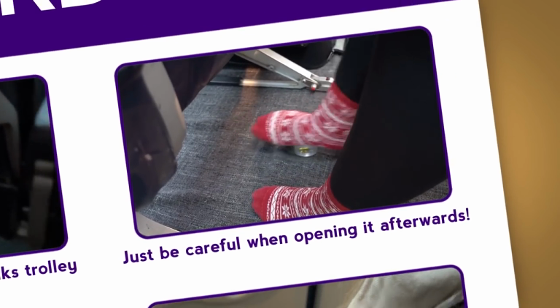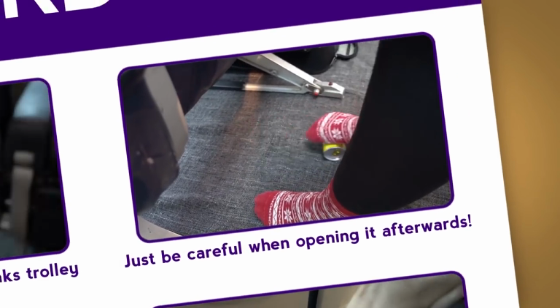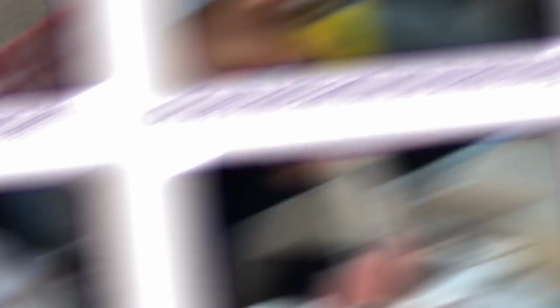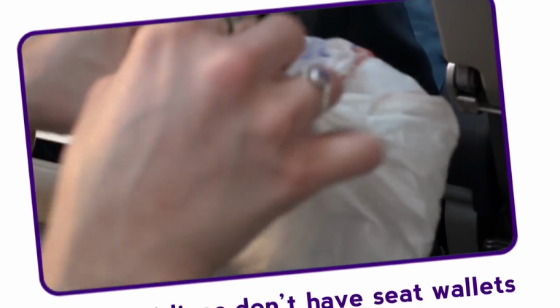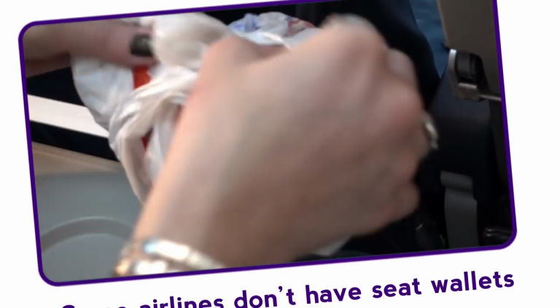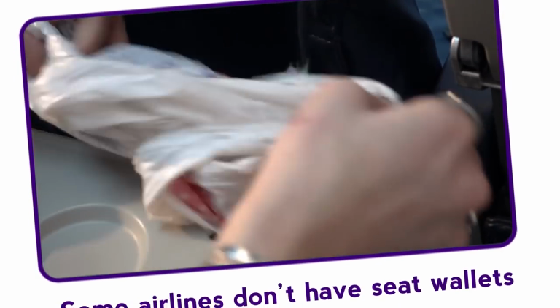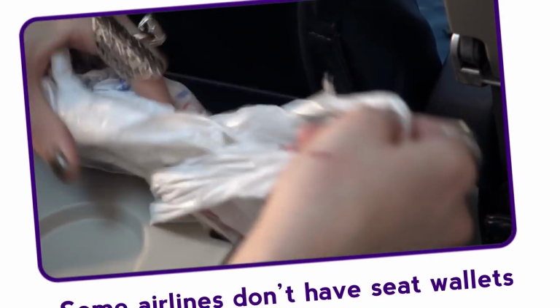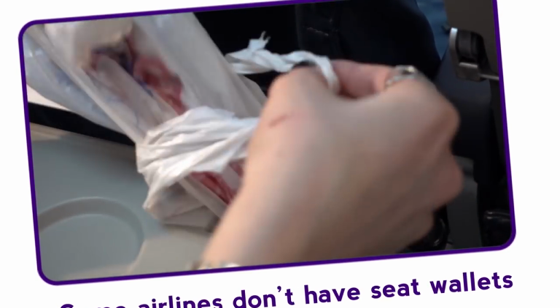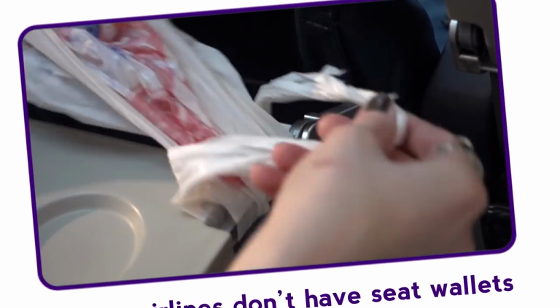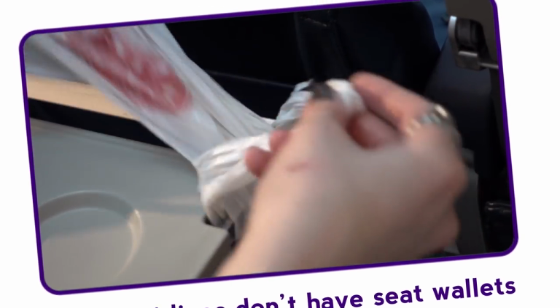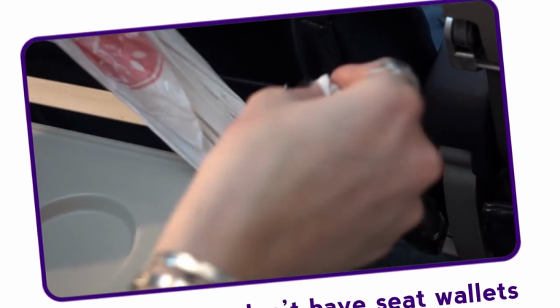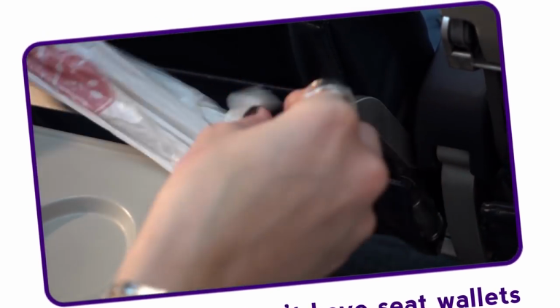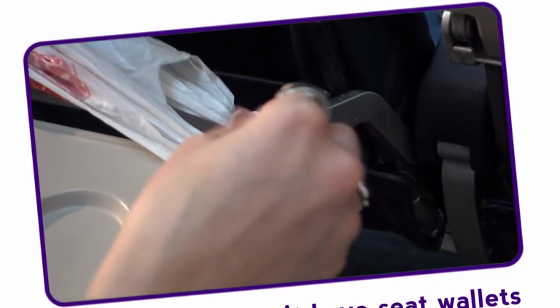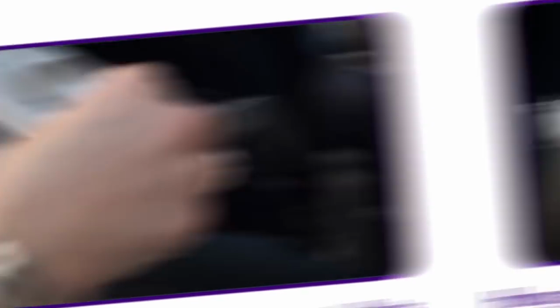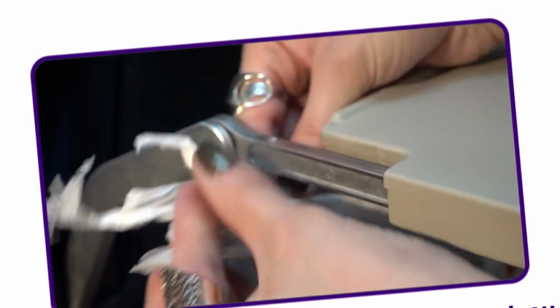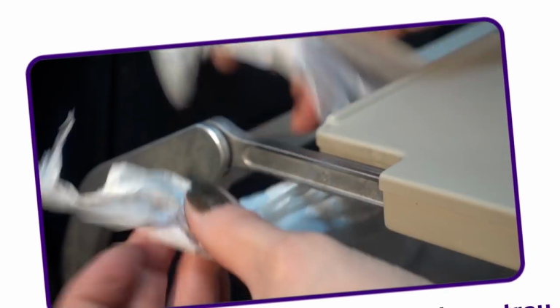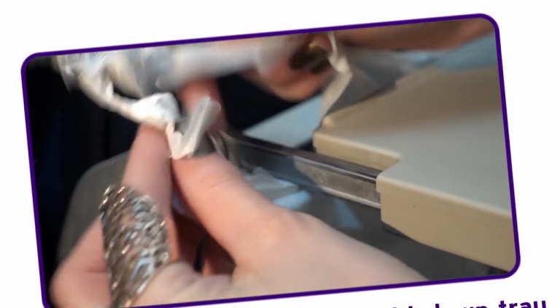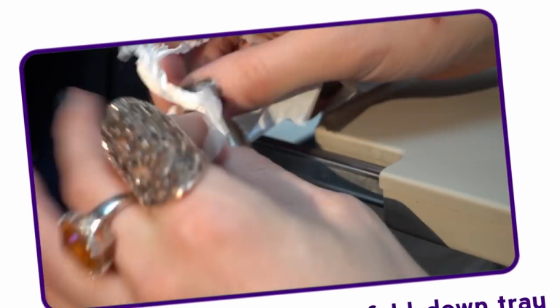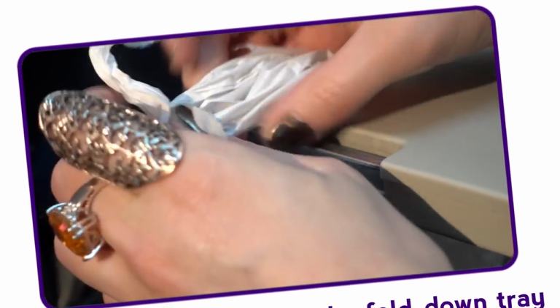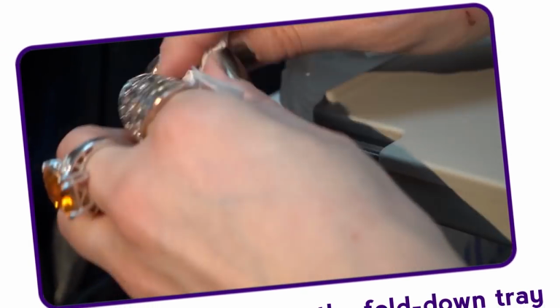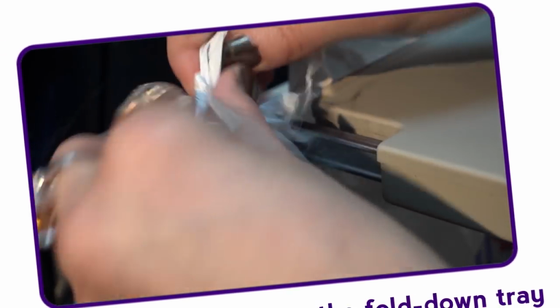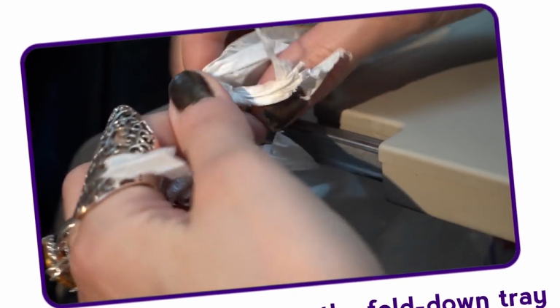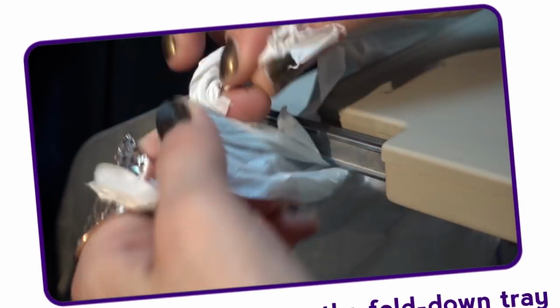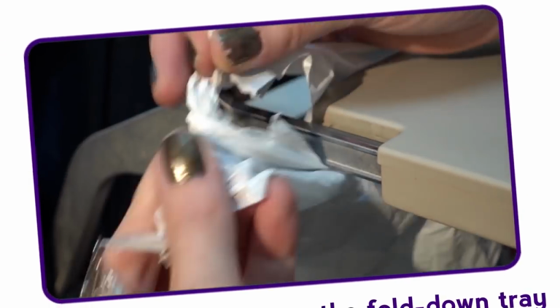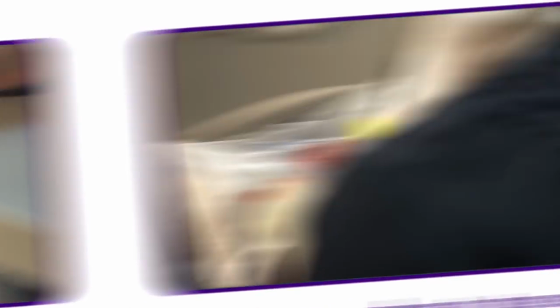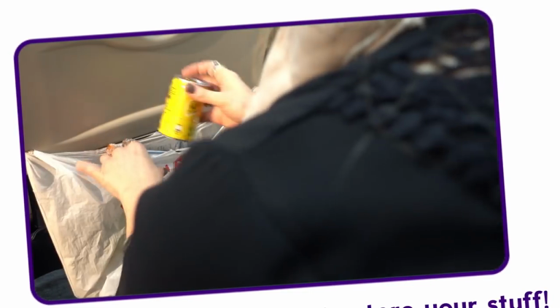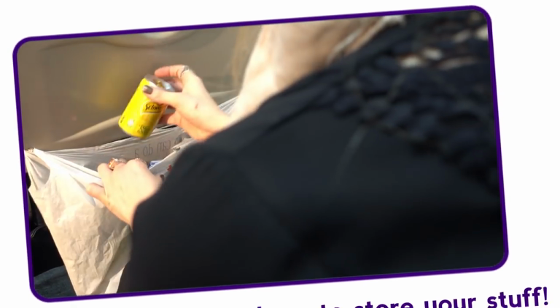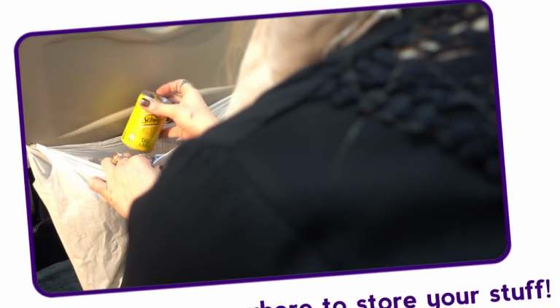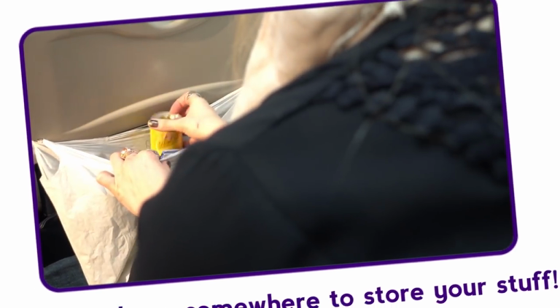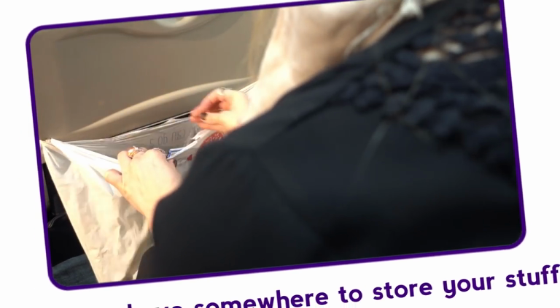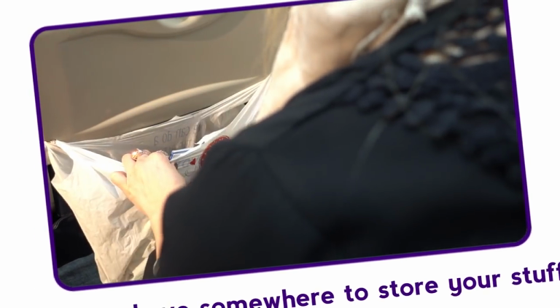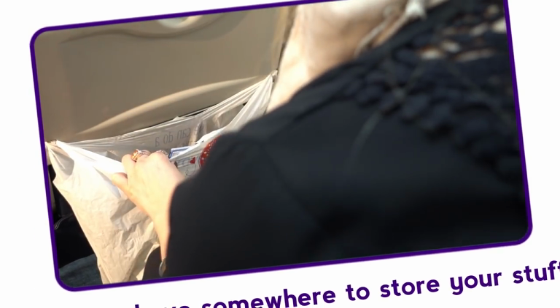Some airlines, such as Ryanair, don't have seat wallets, so hang a plastic bag from the arms of the fold-down tray on the seat in front of you to store your stuff.